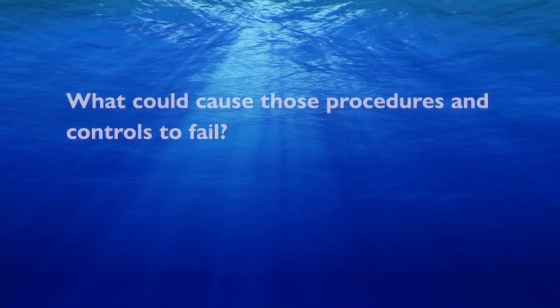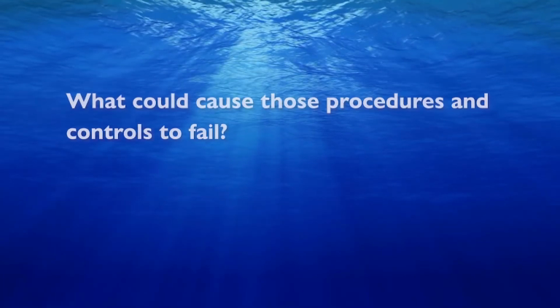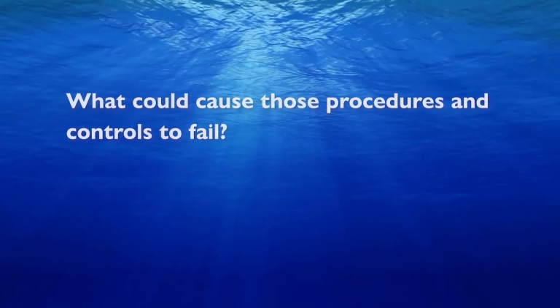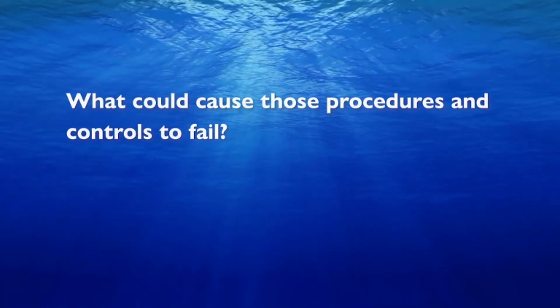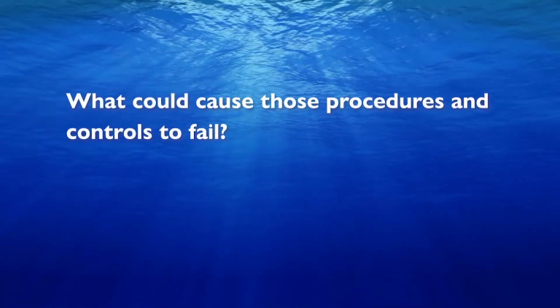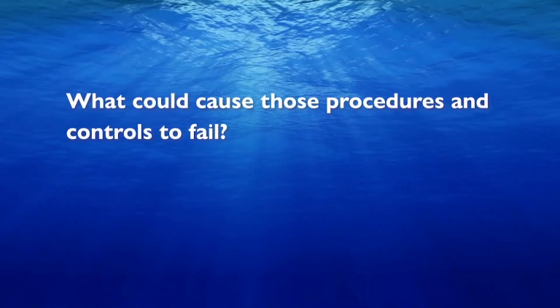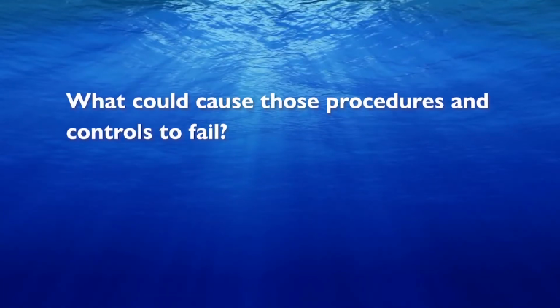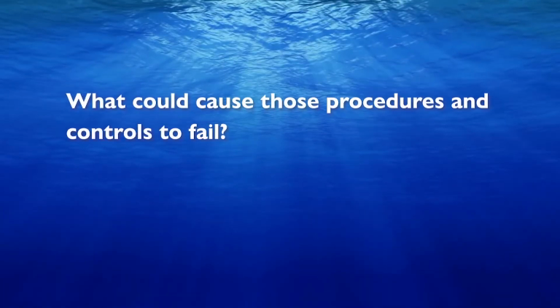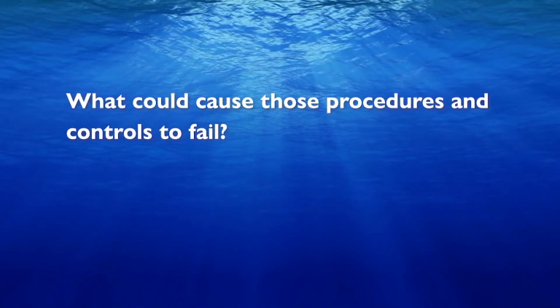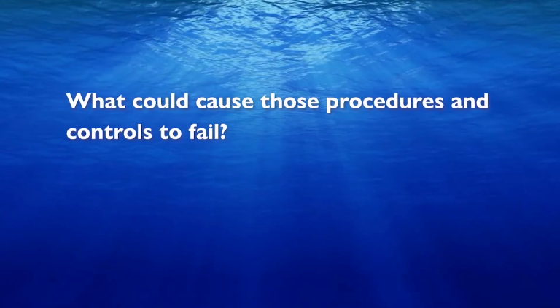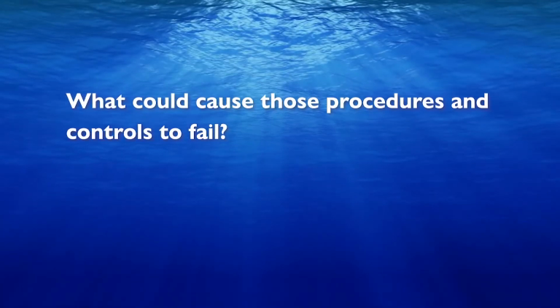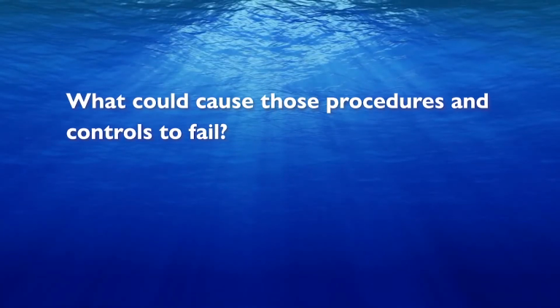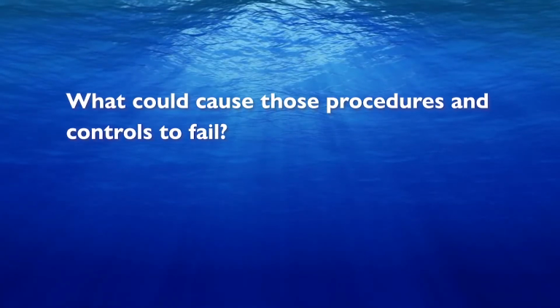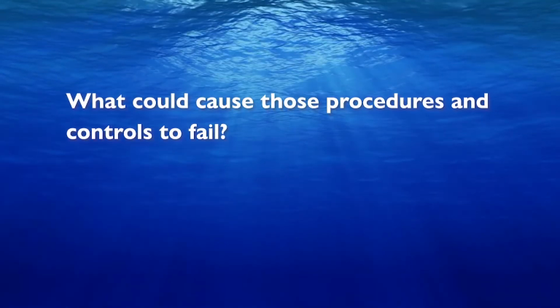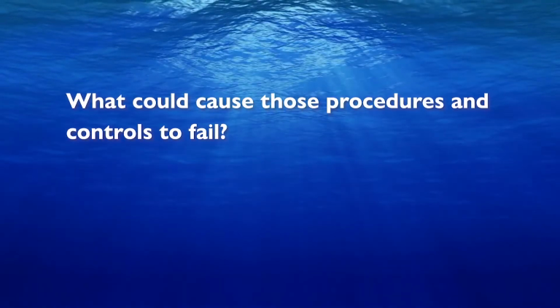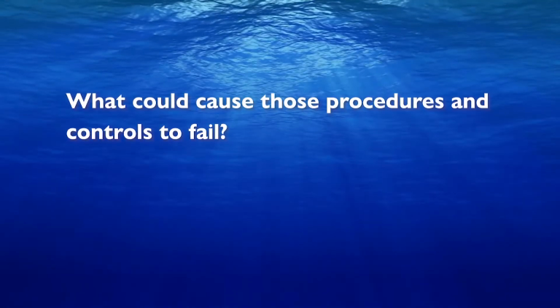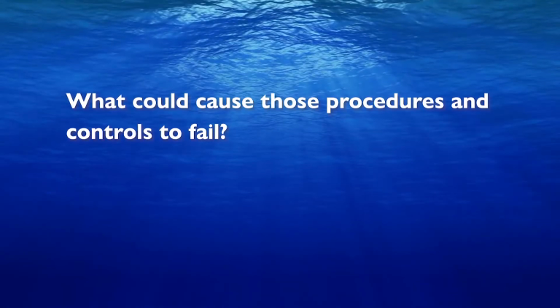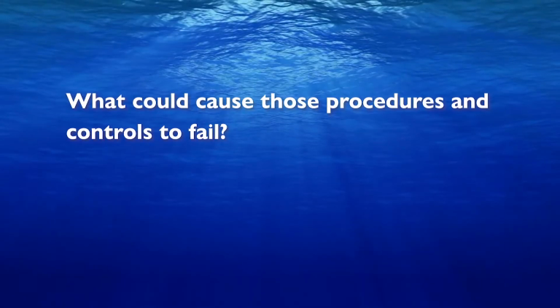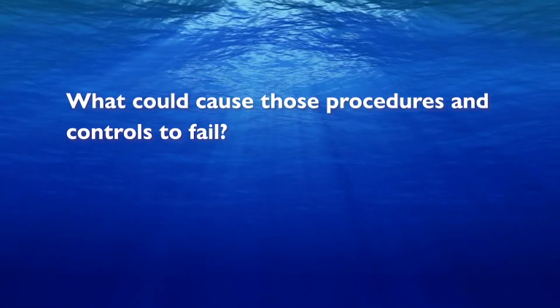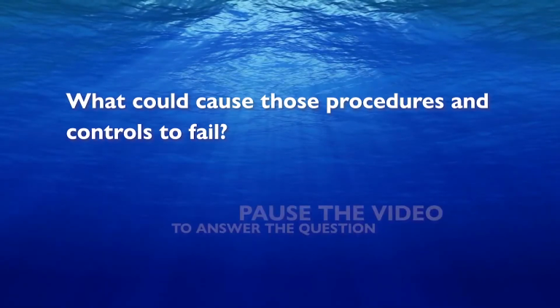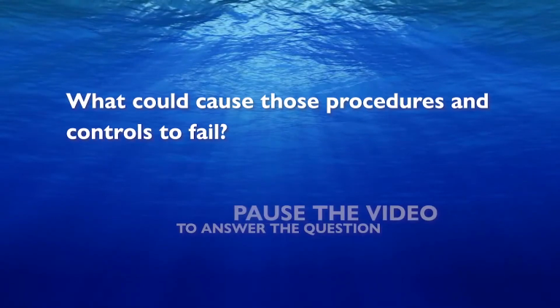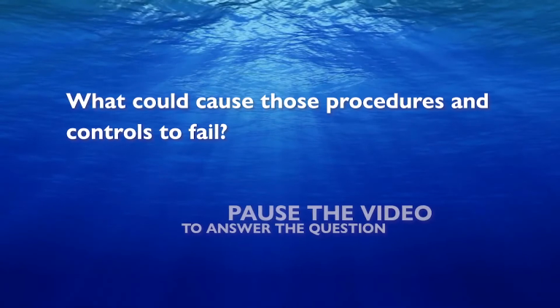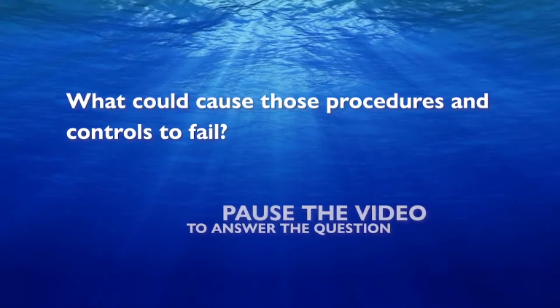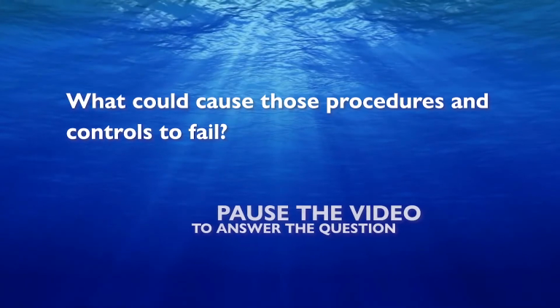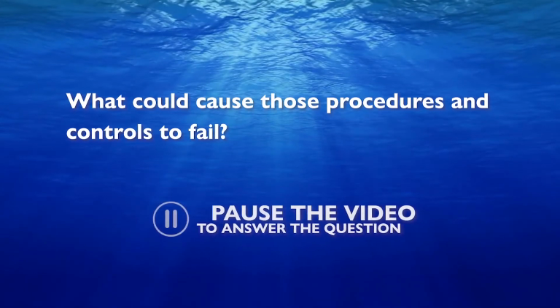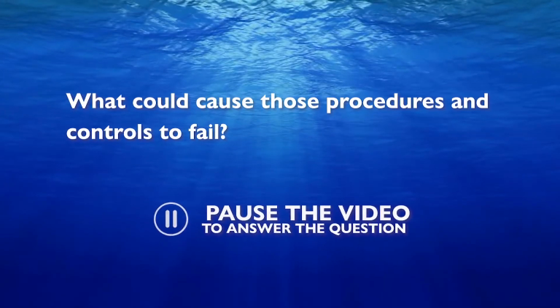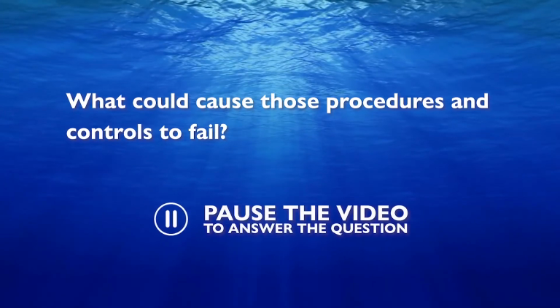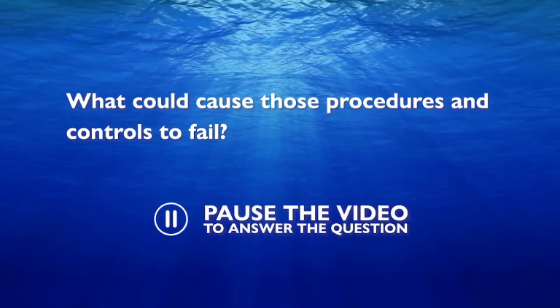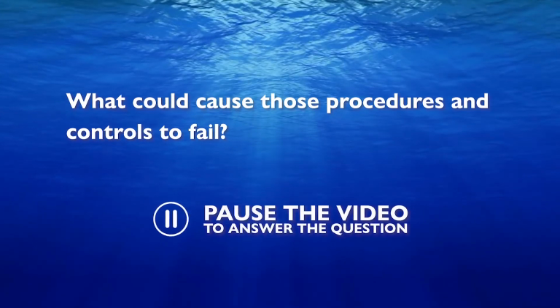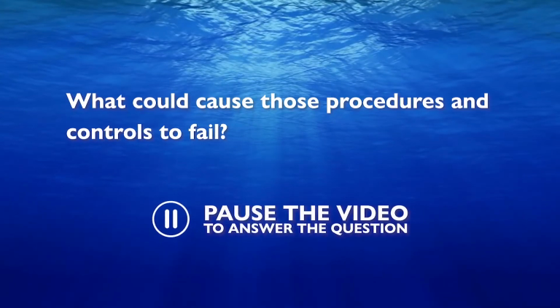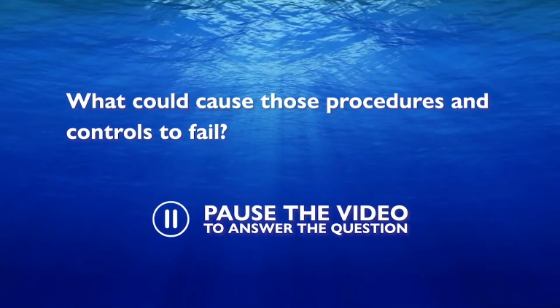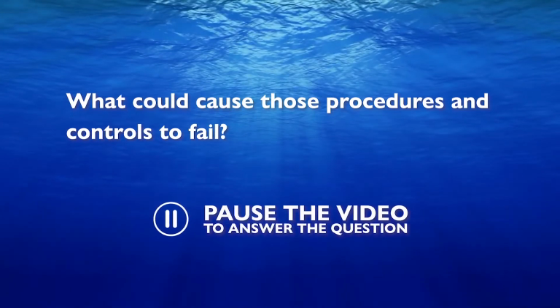What could cause those procedures and controls to fail? Pause the video to answer the question.